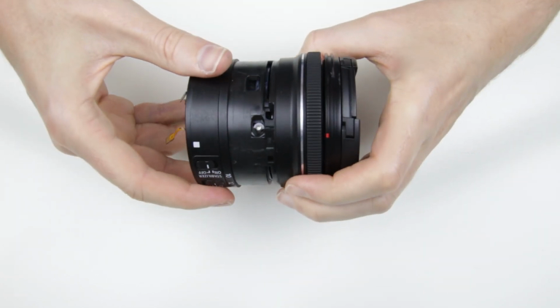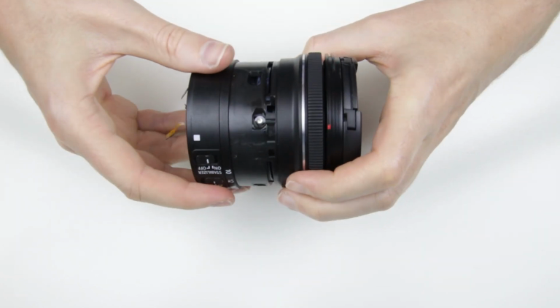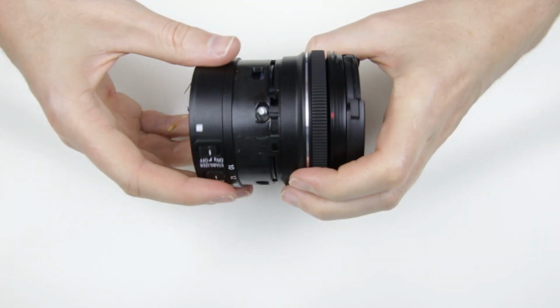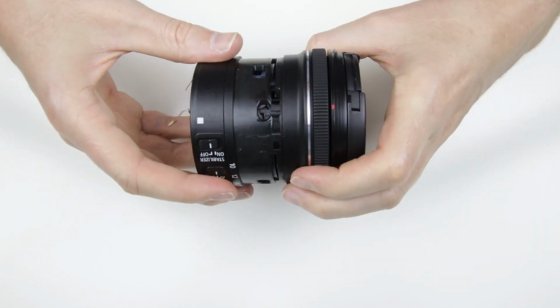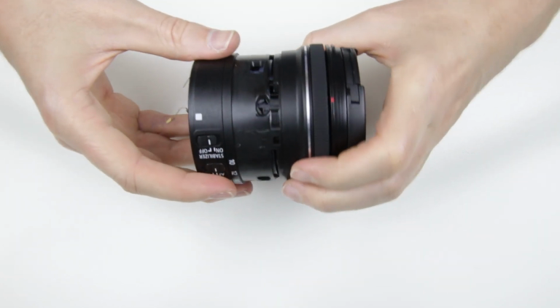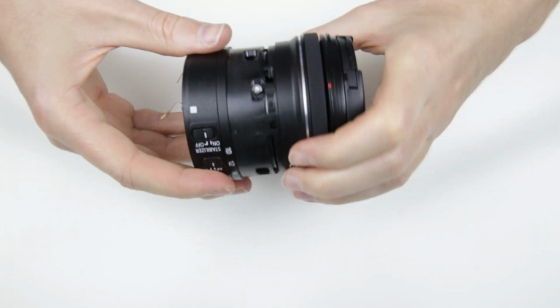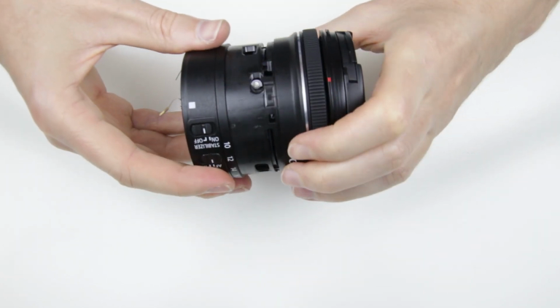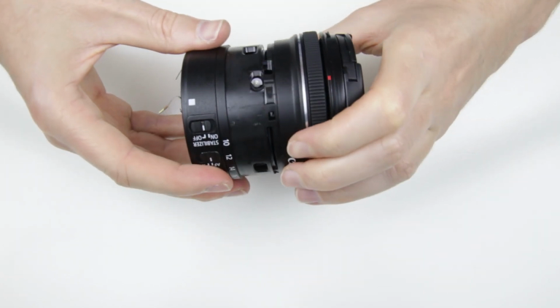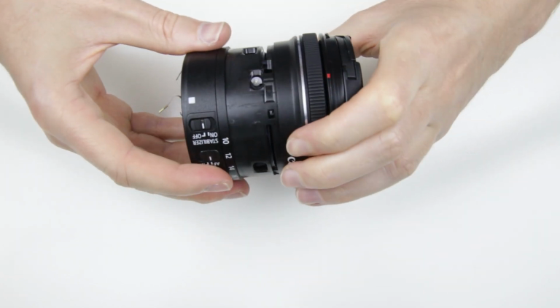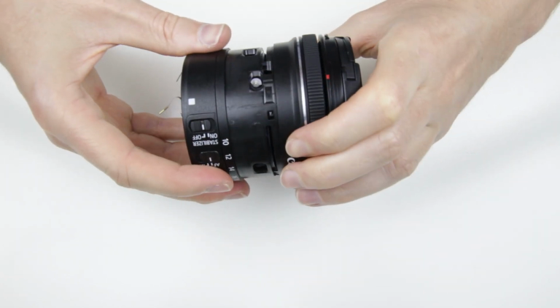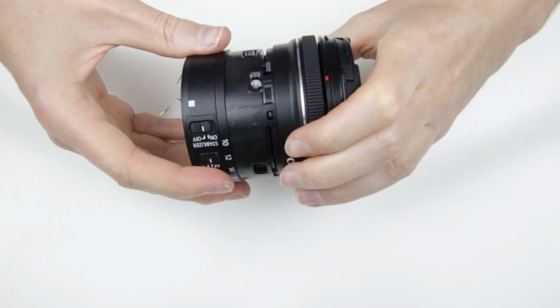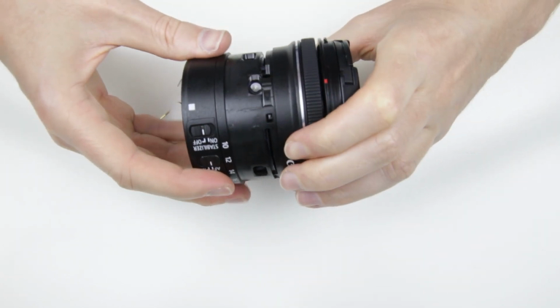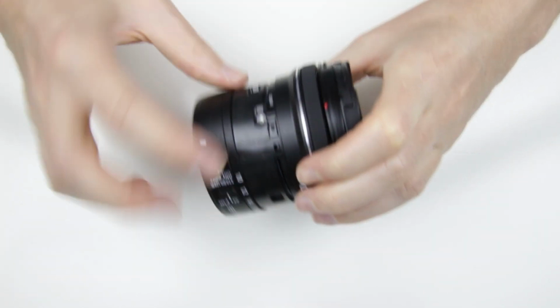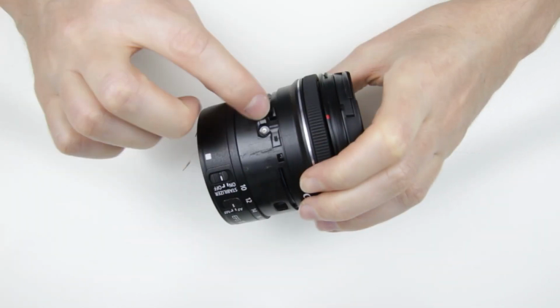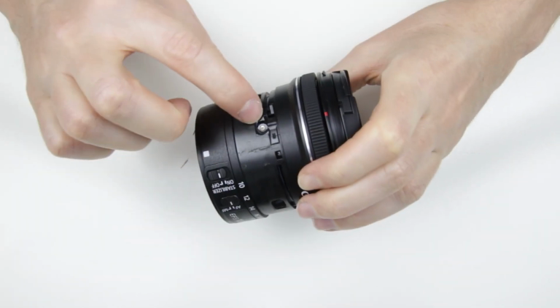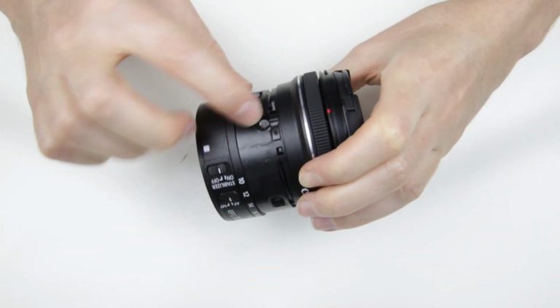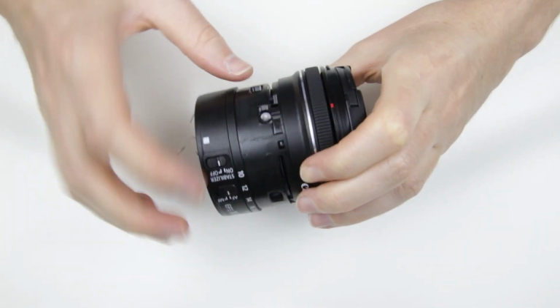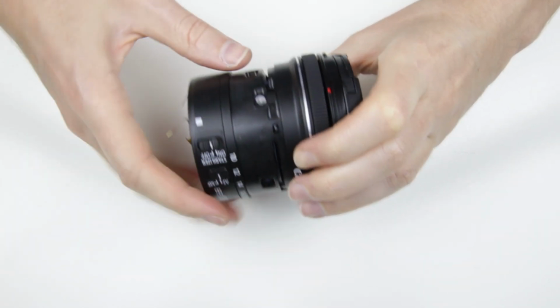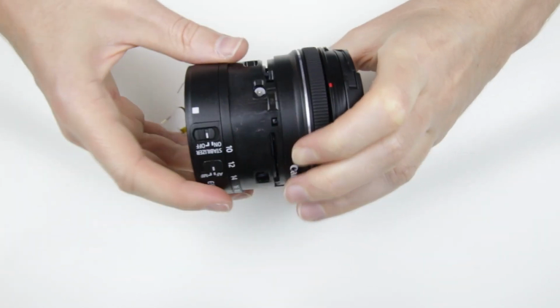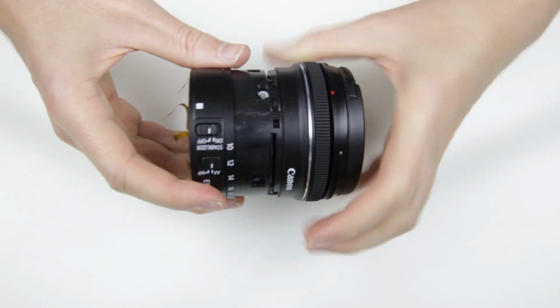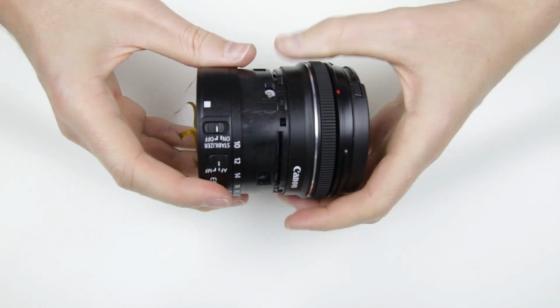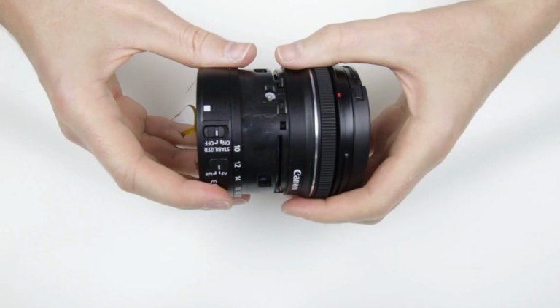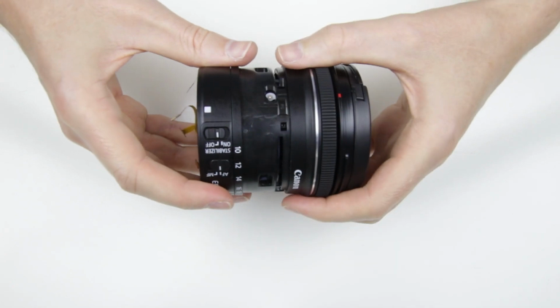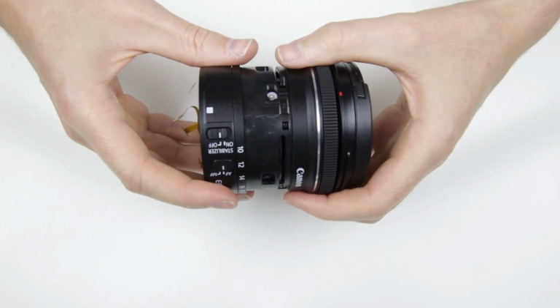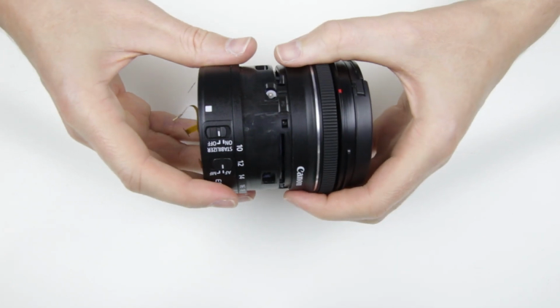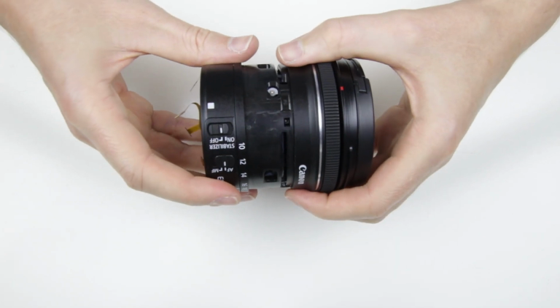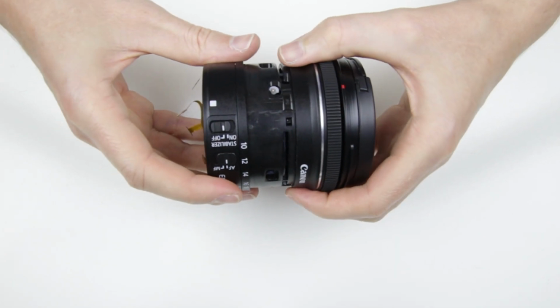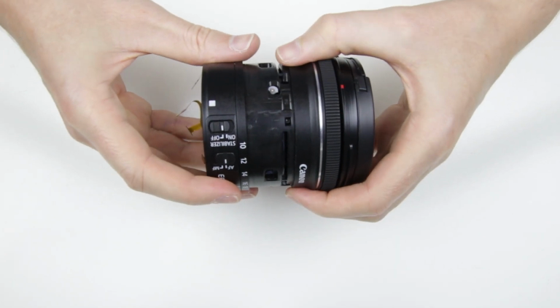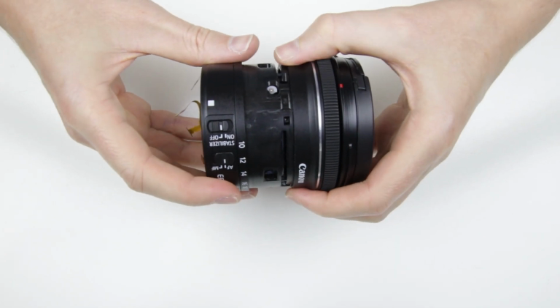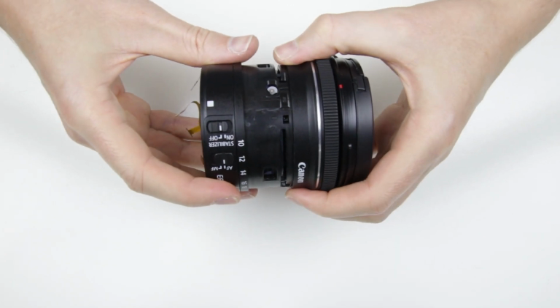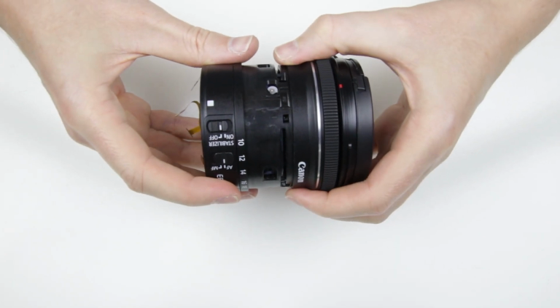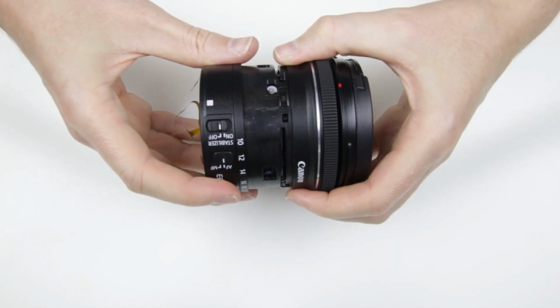As you can see, the white plastic ring around the screw is broken and a small part is missing.